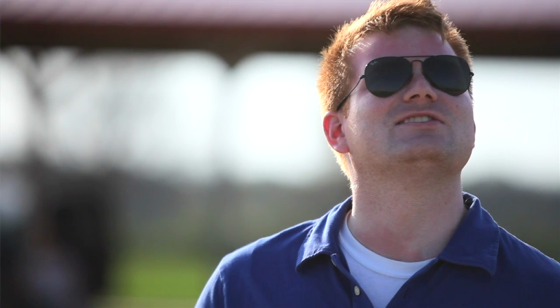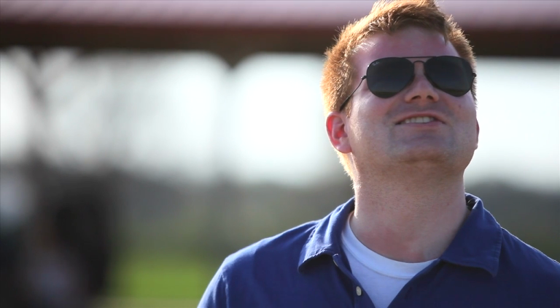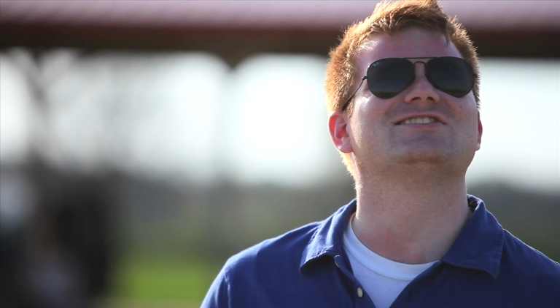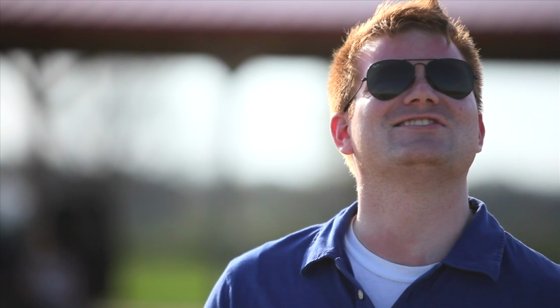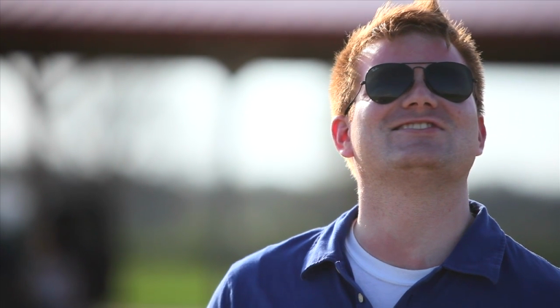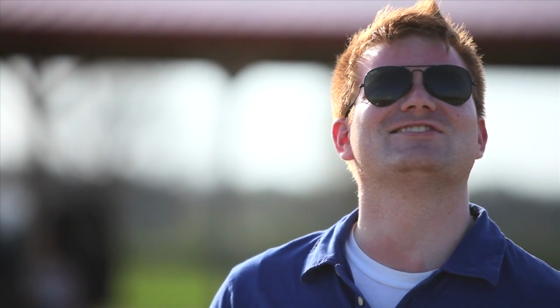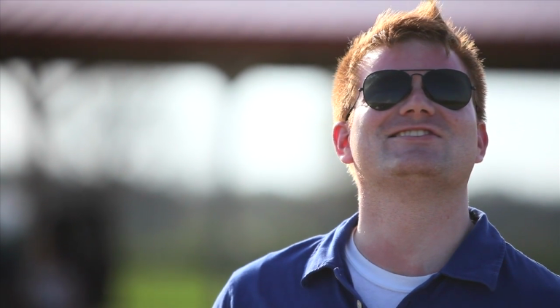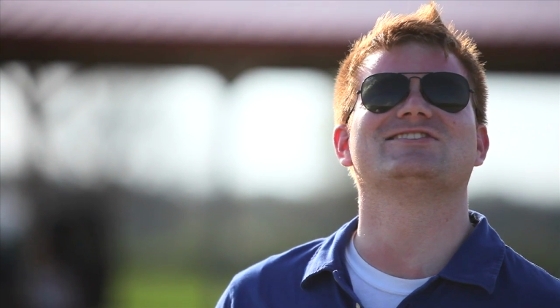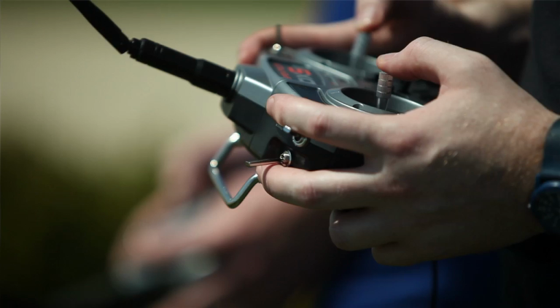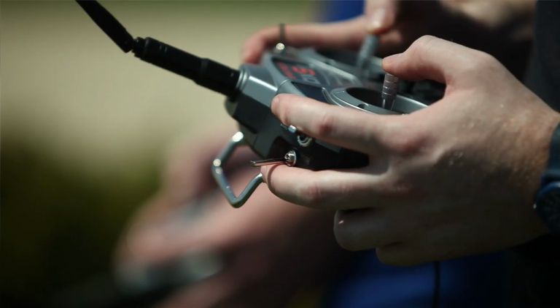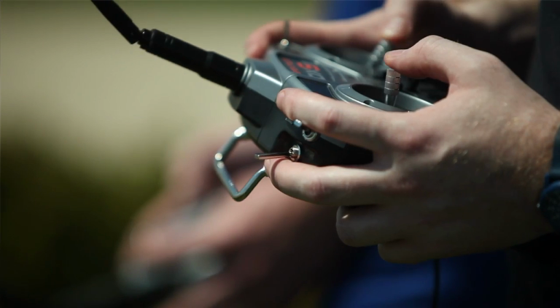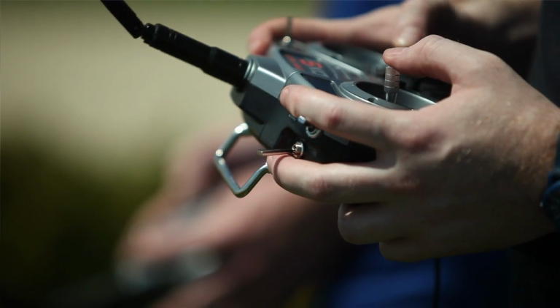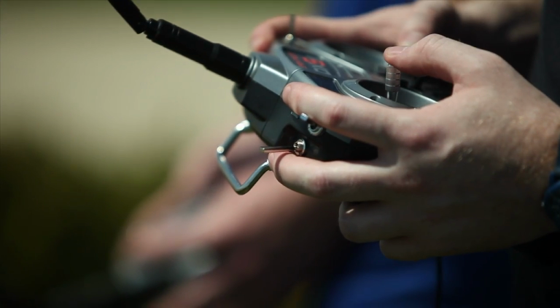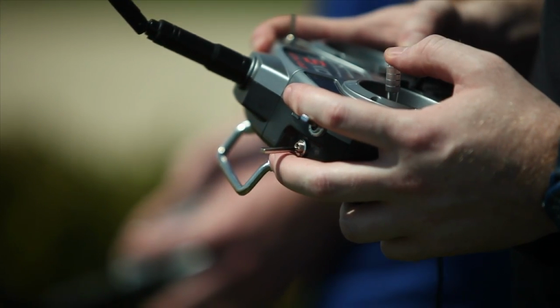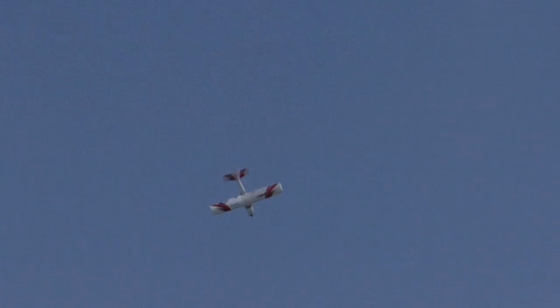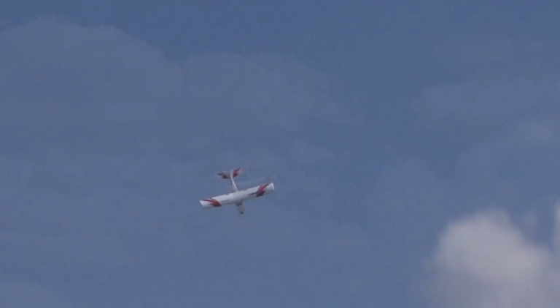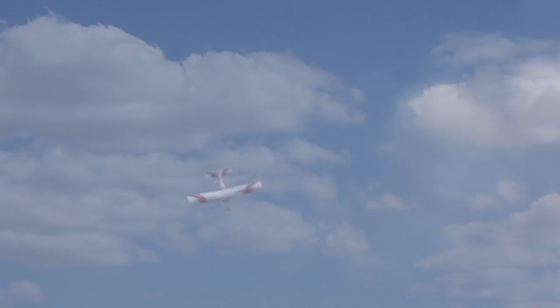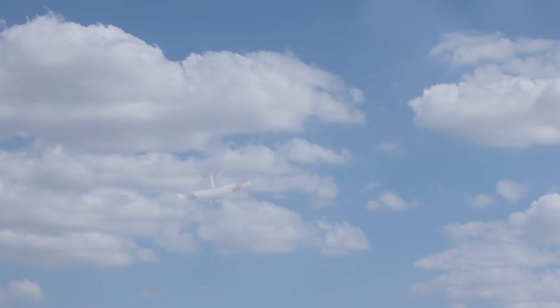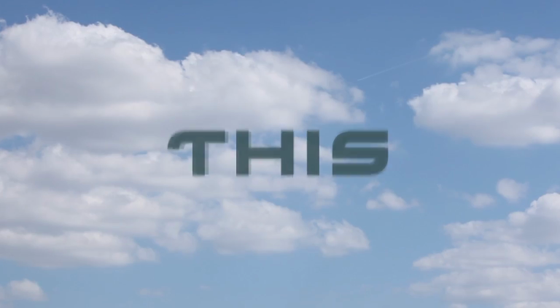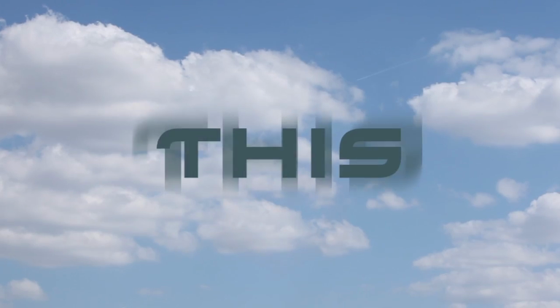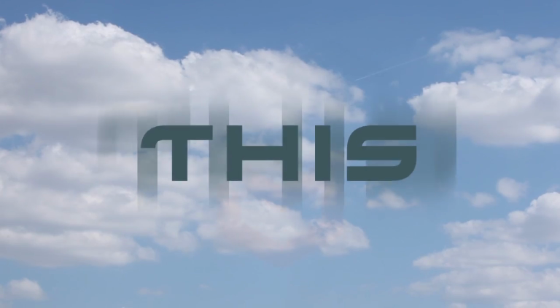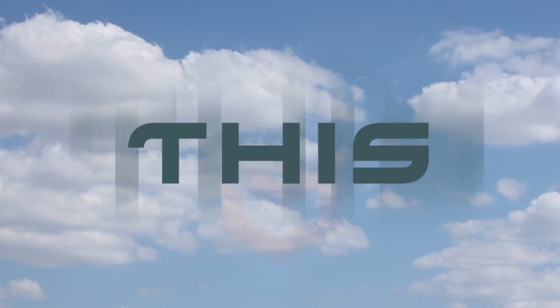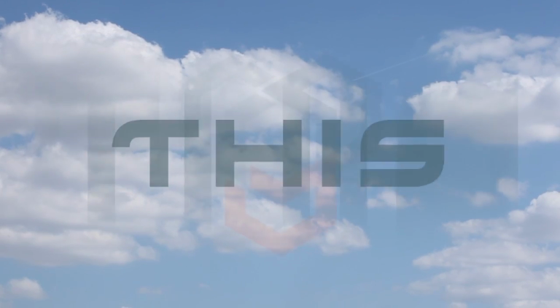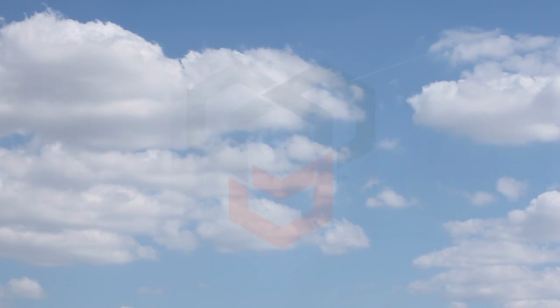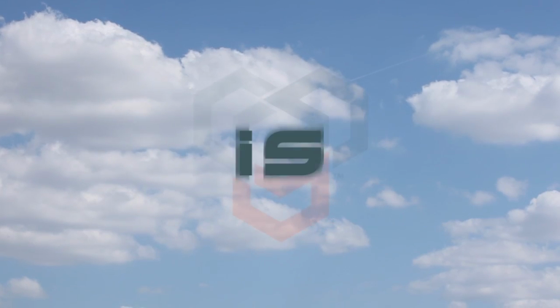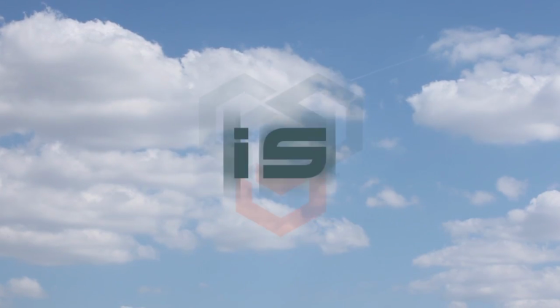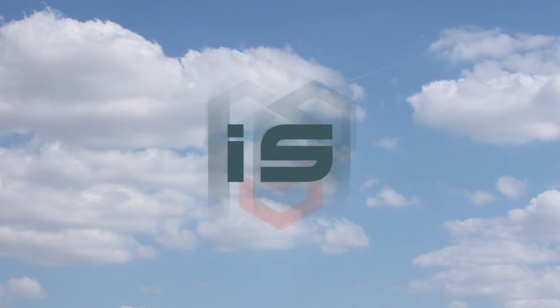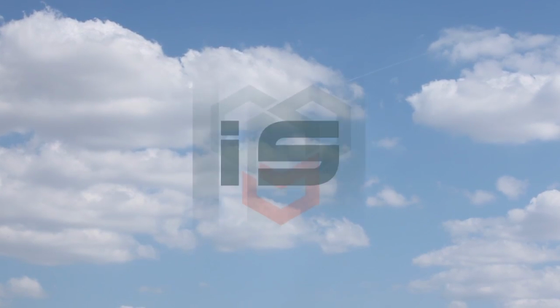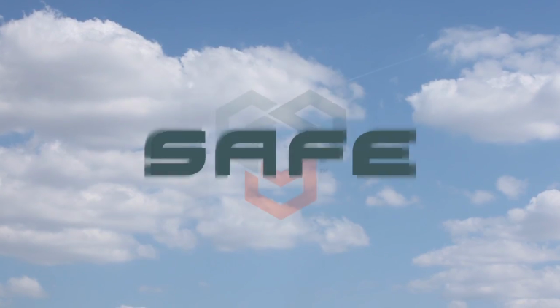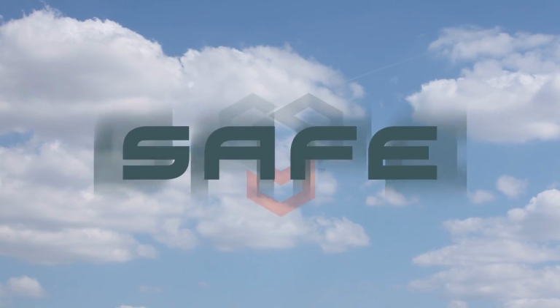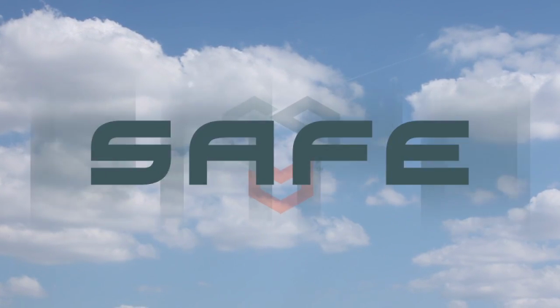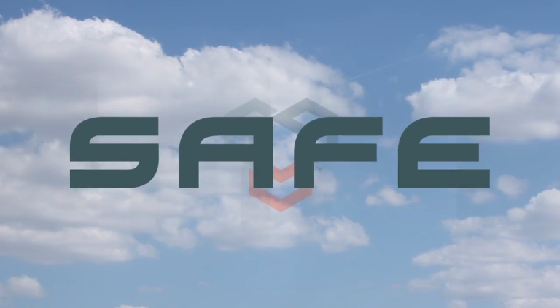This is RC flight the way you've always dreamt it could be. This is SAFE.